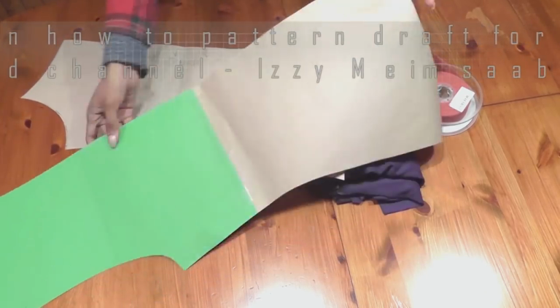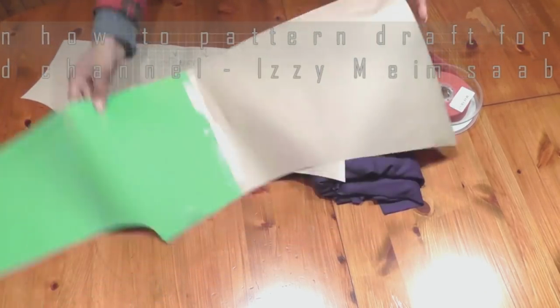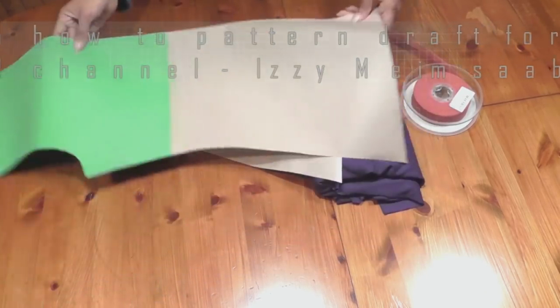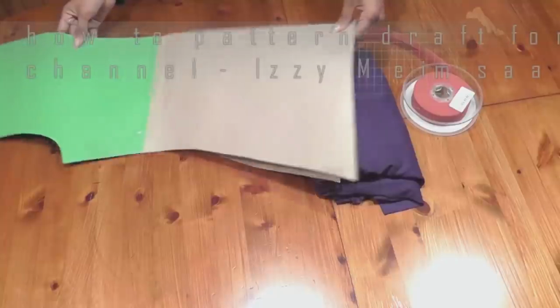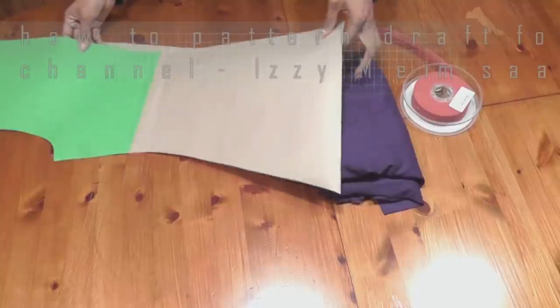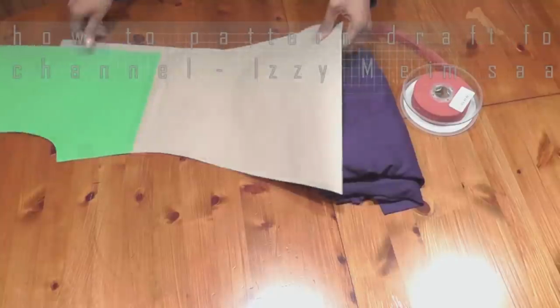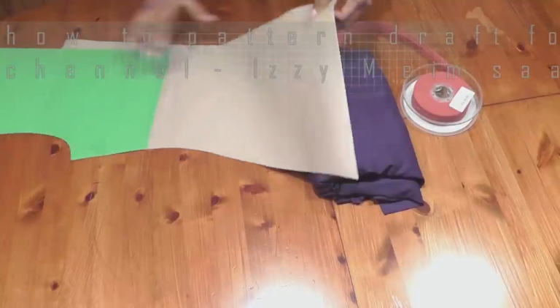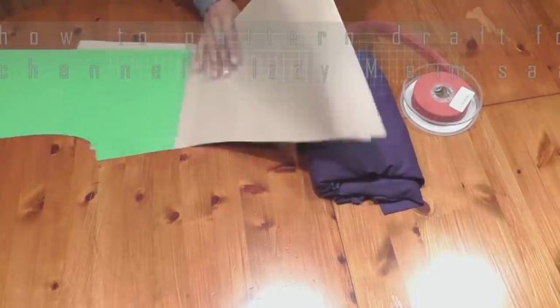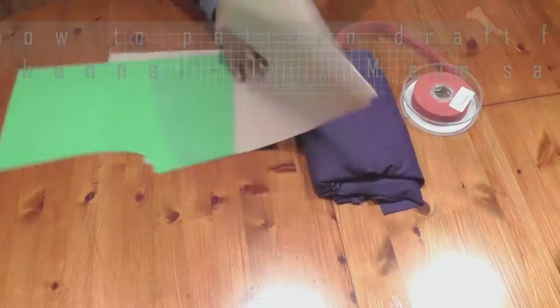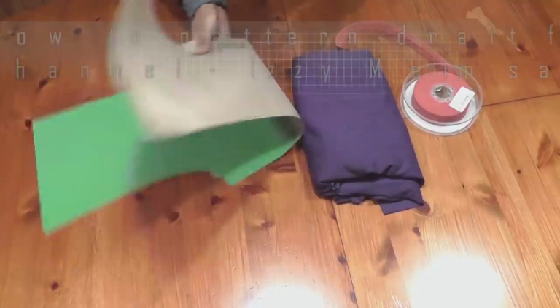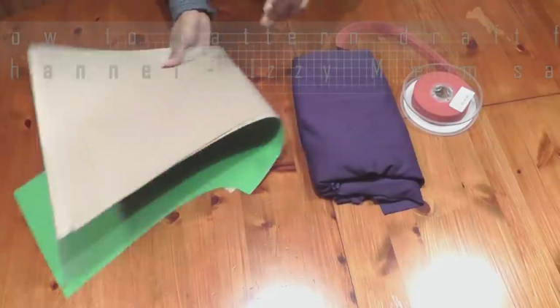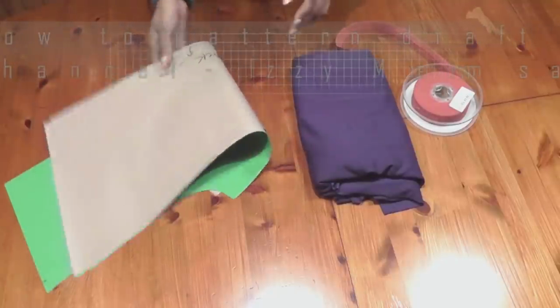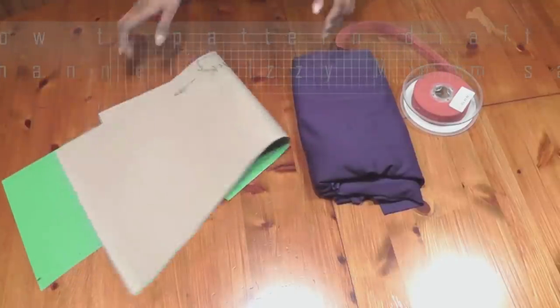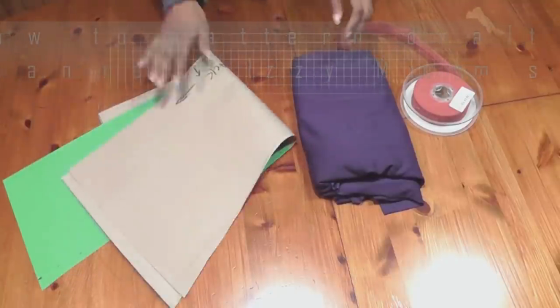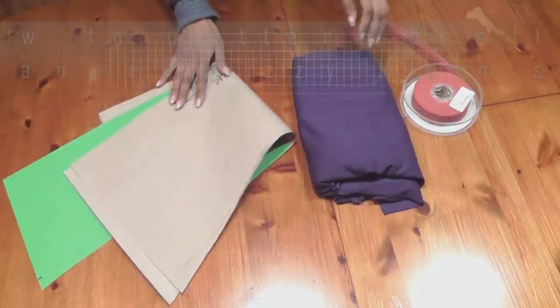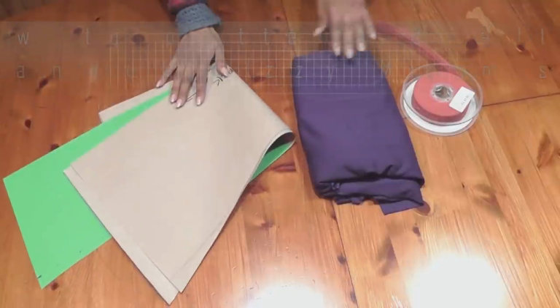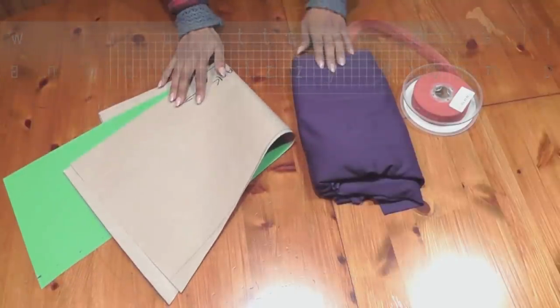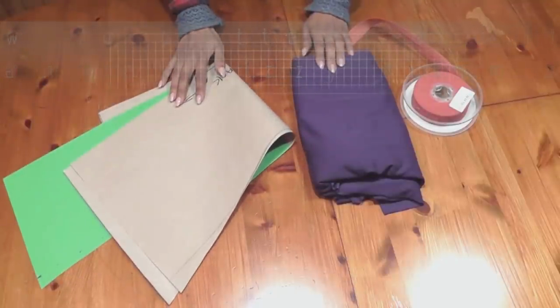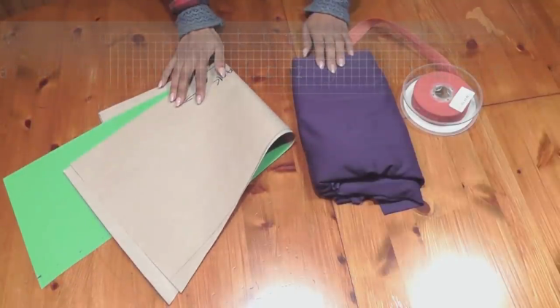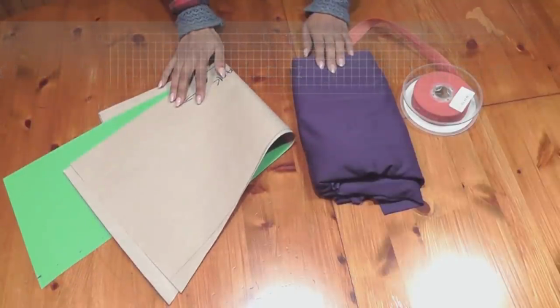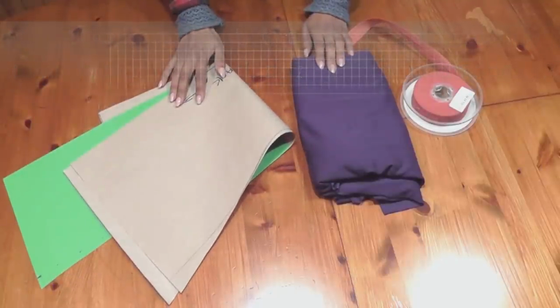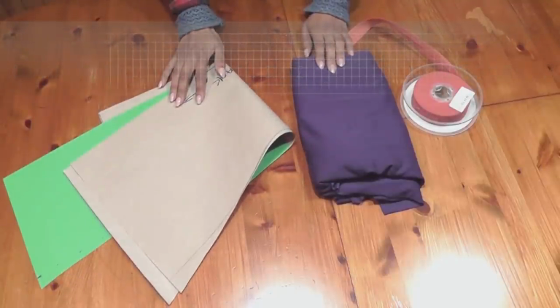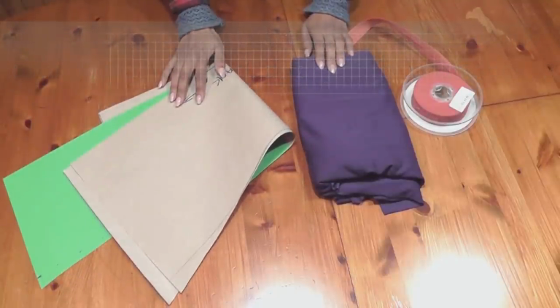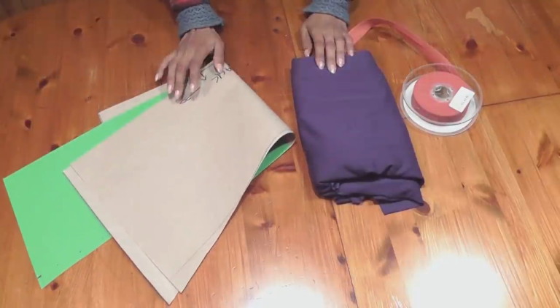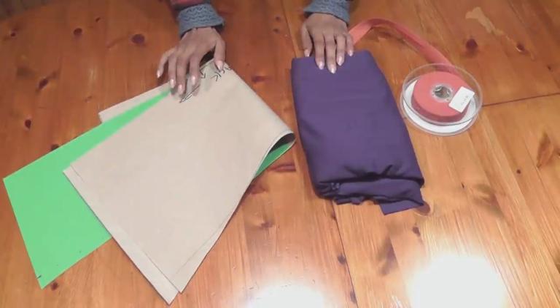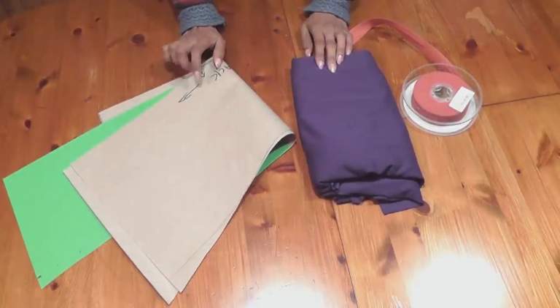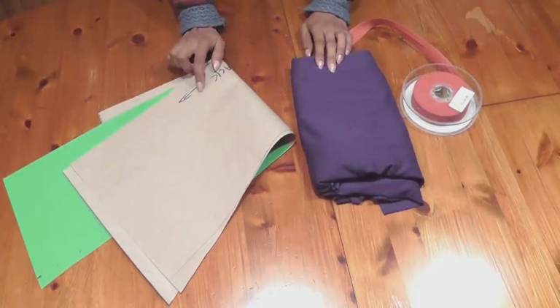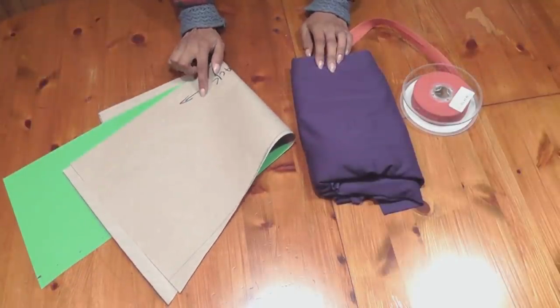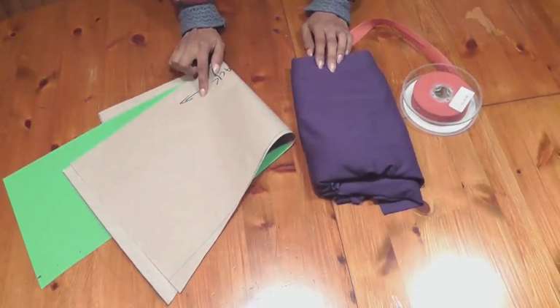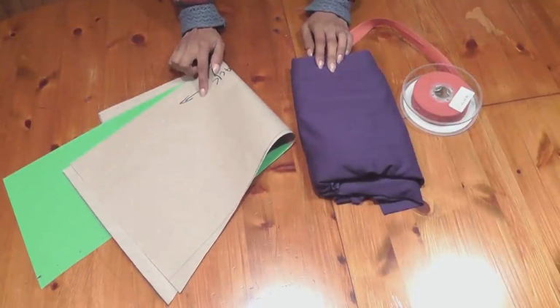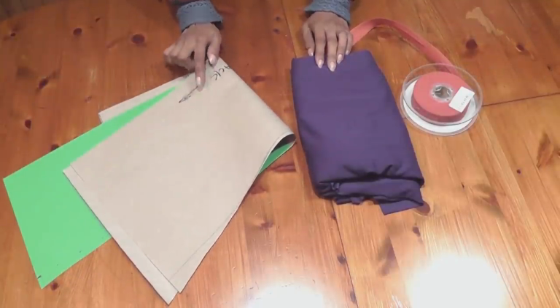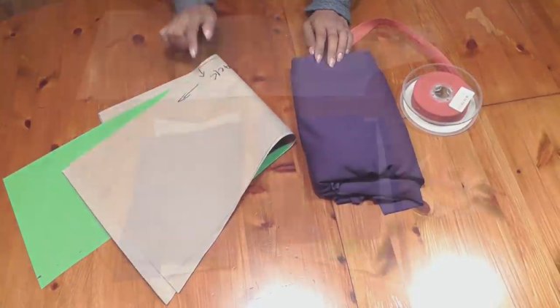We're going to cut both the patterns unfolded, so that is your front and that's your back. Let me go ahead and cut both front and back and we start off with the project.